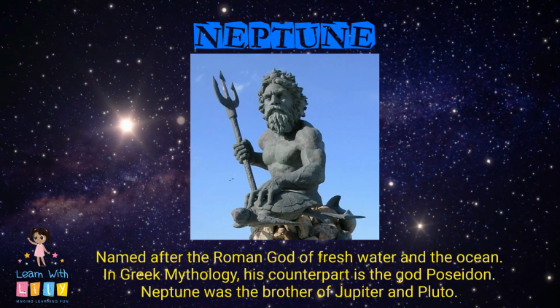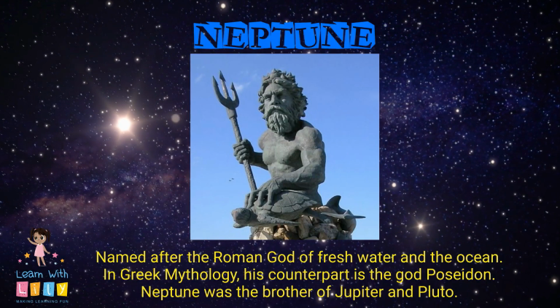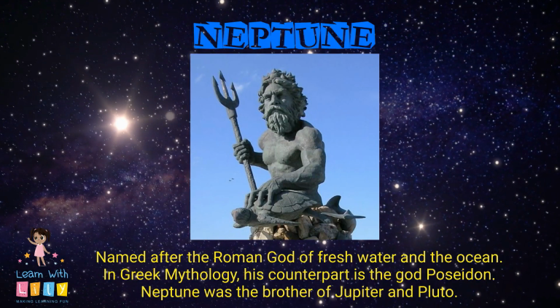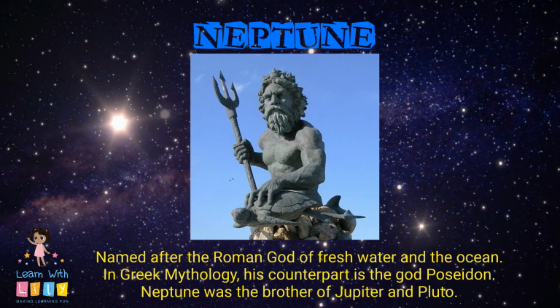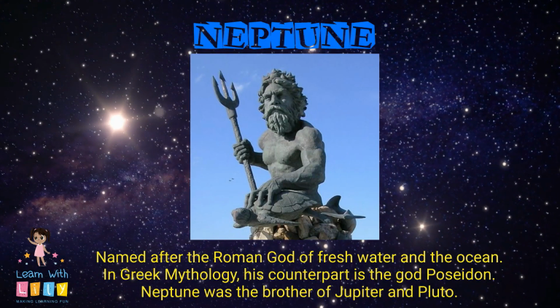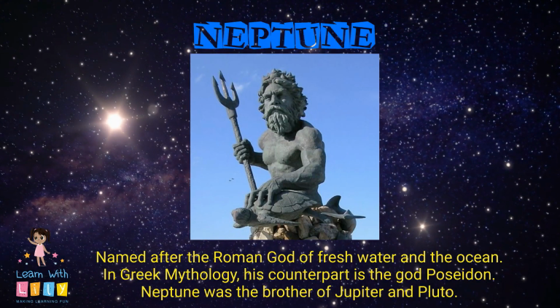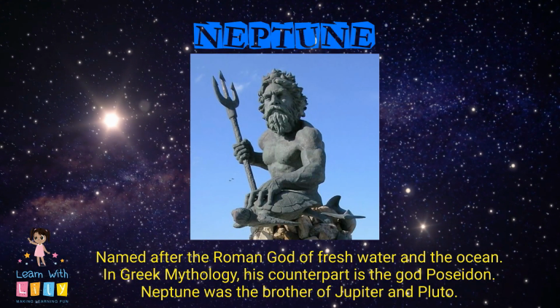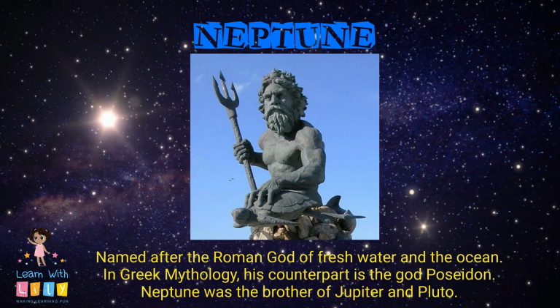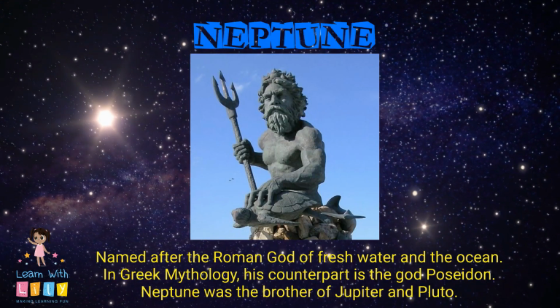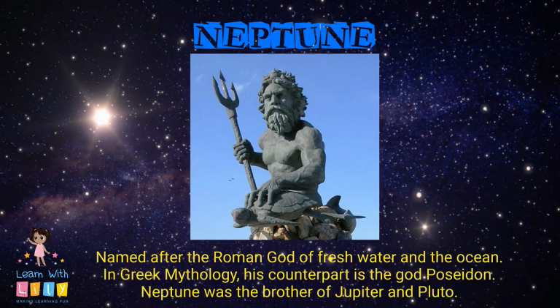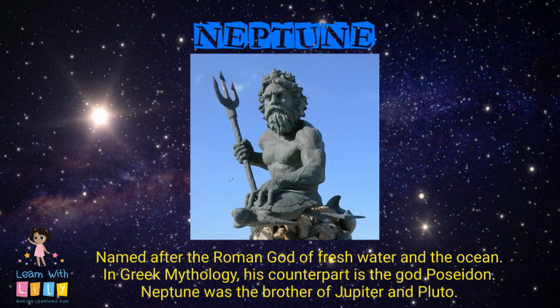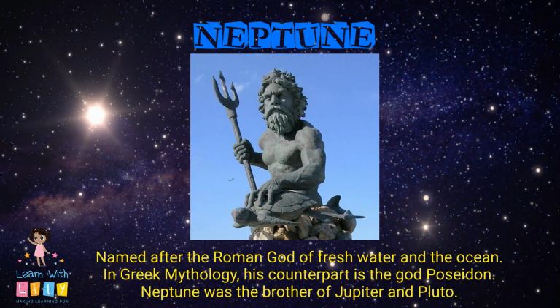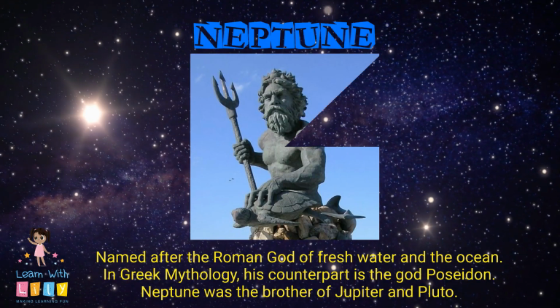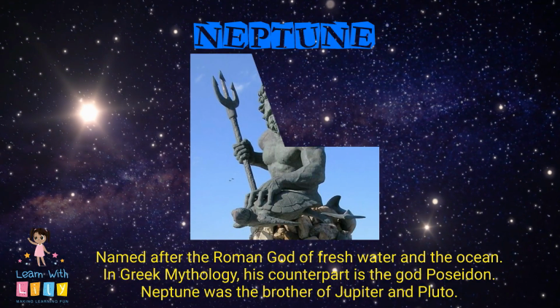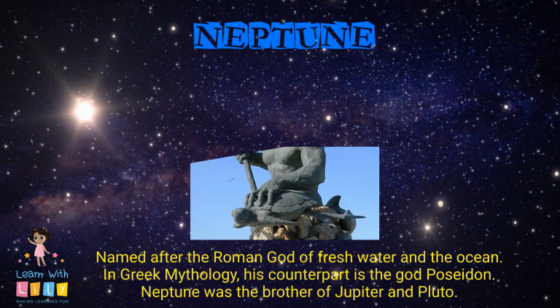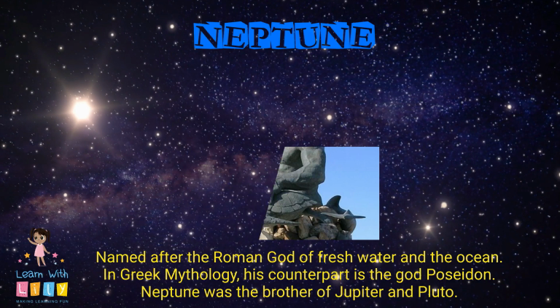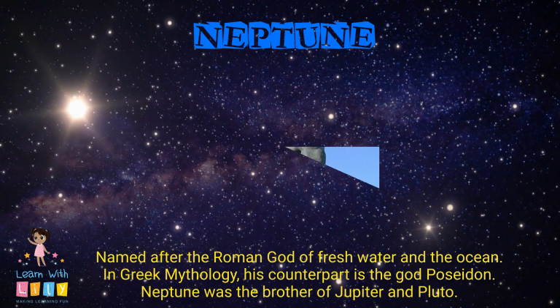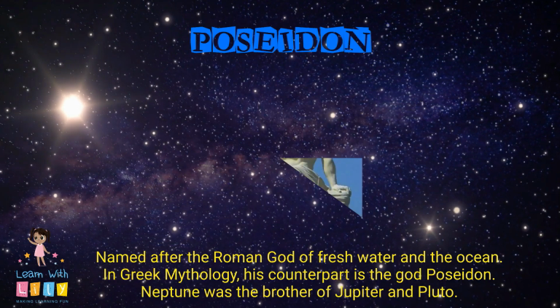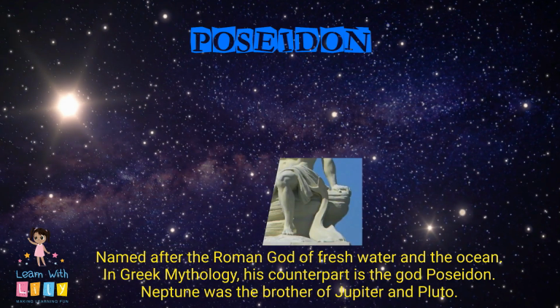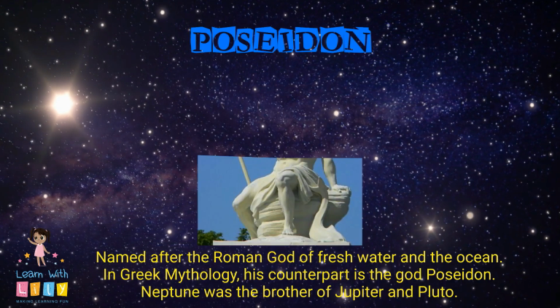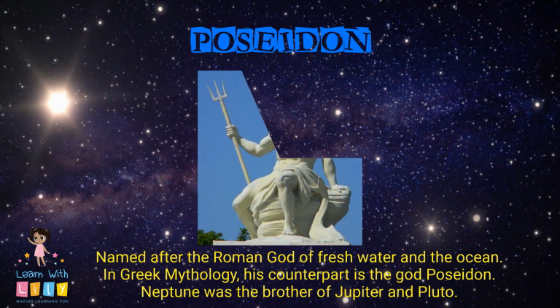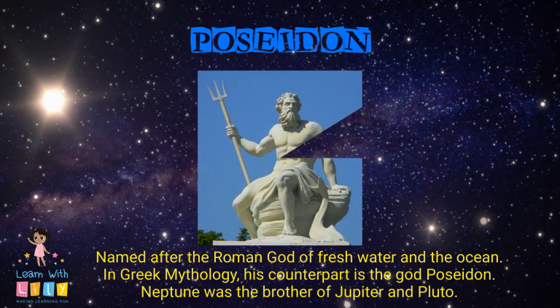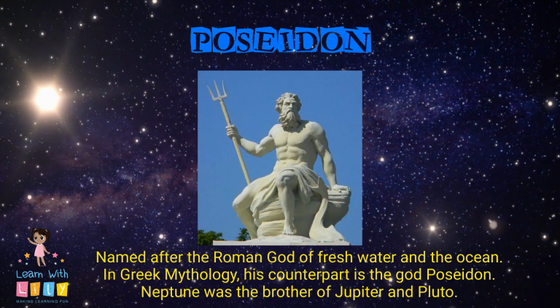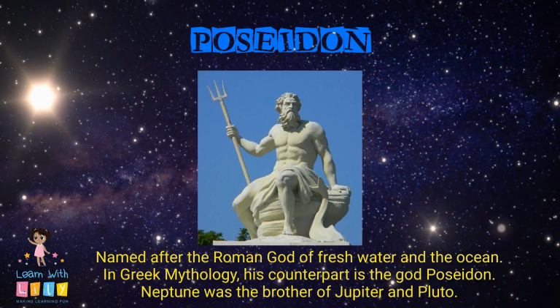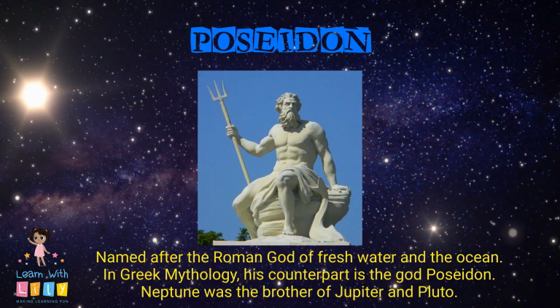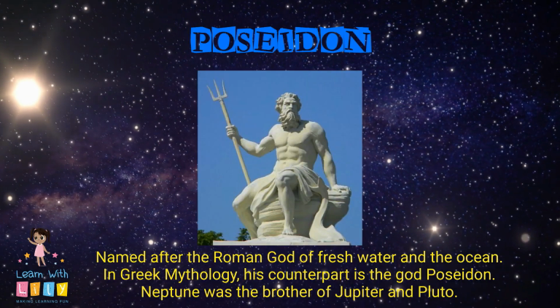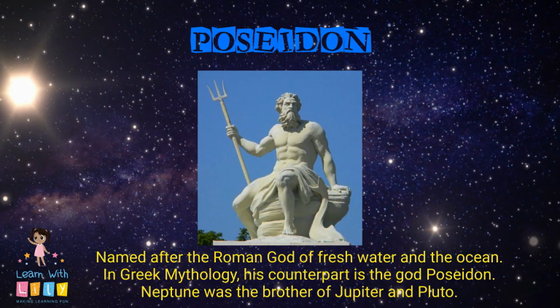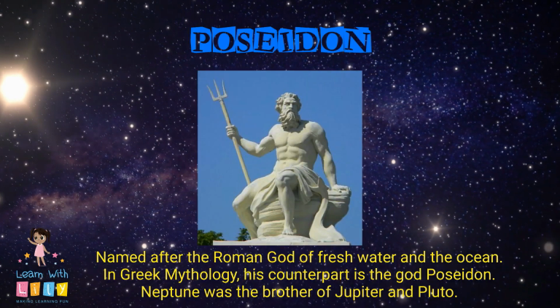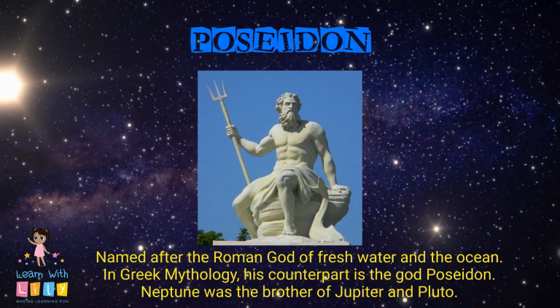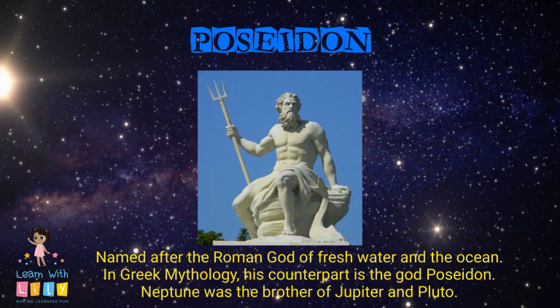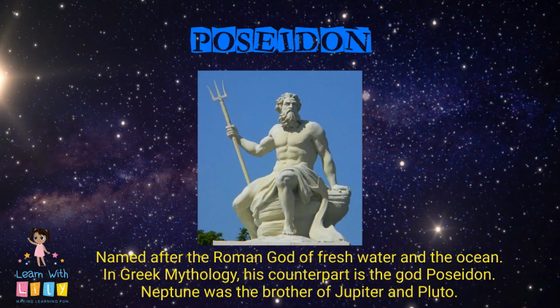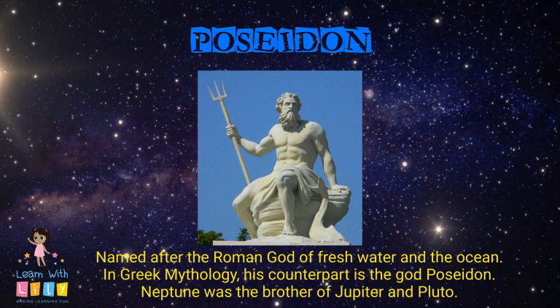Neptune is named after the Roman god of the ocean. In Greek mythology, his counterpart is the god Poseidon.